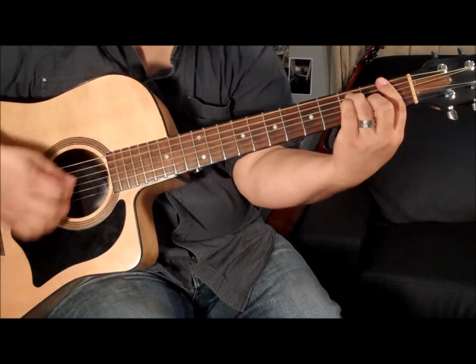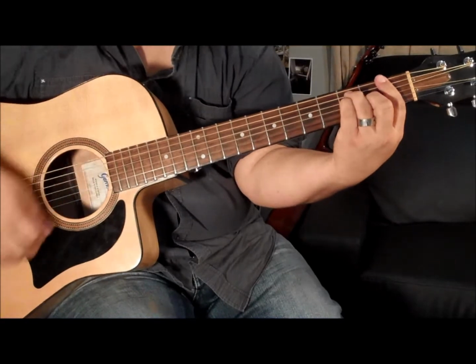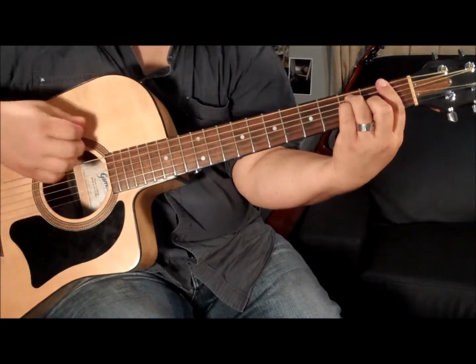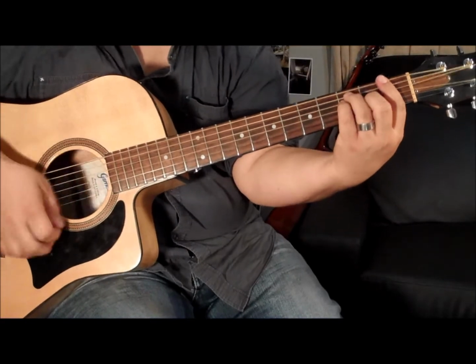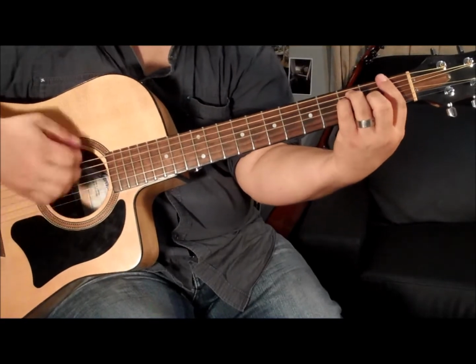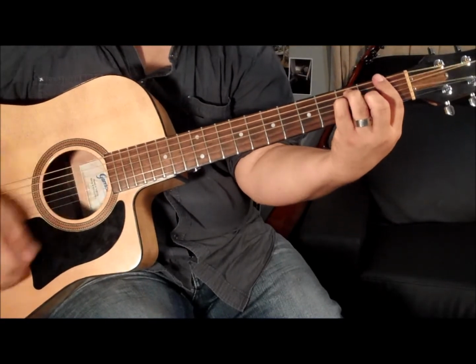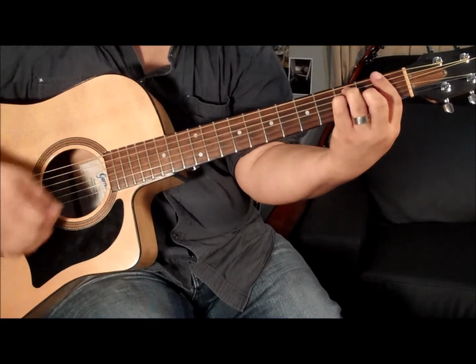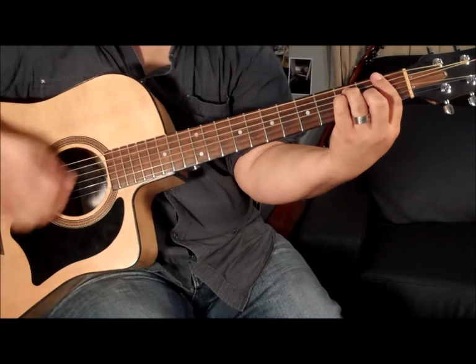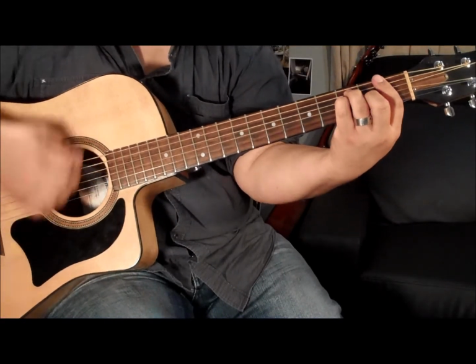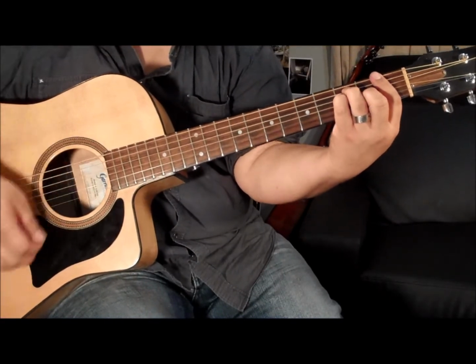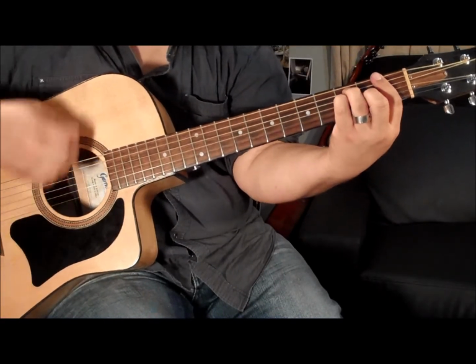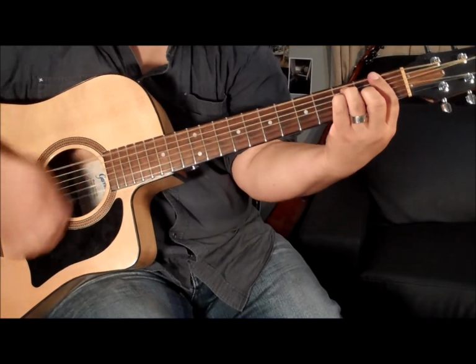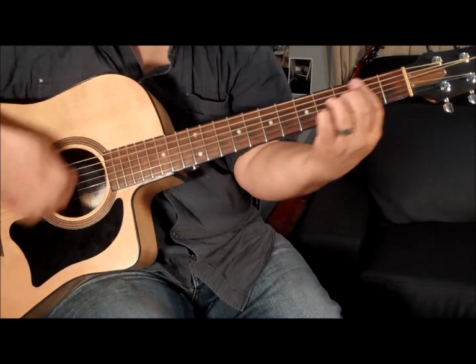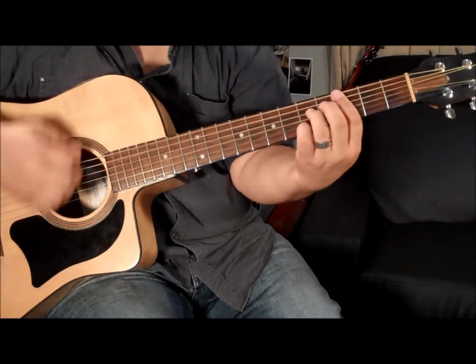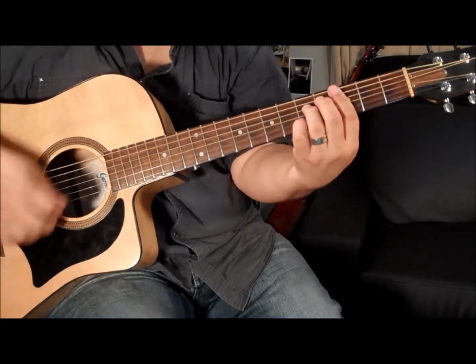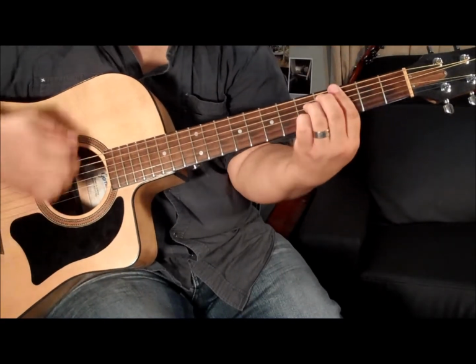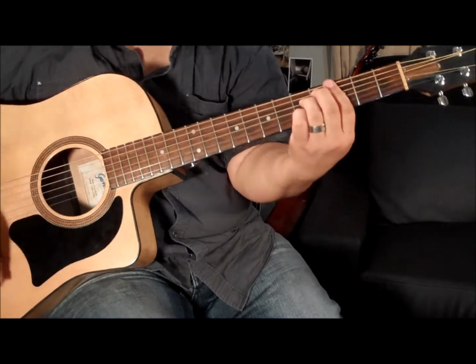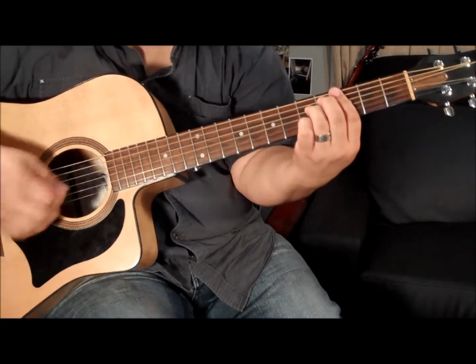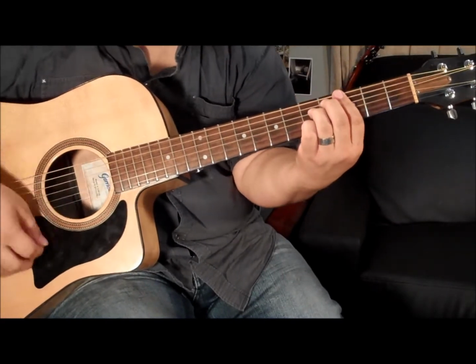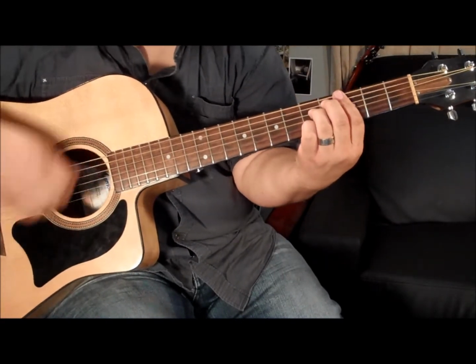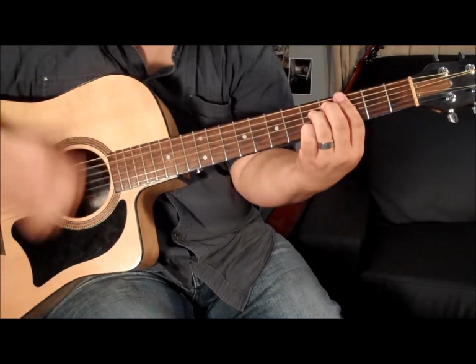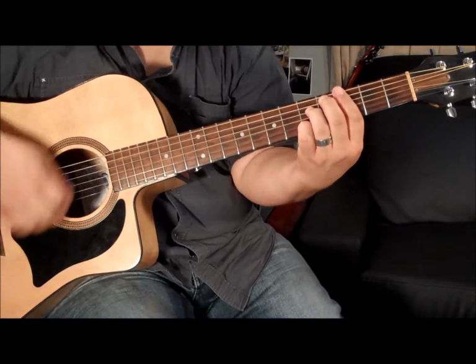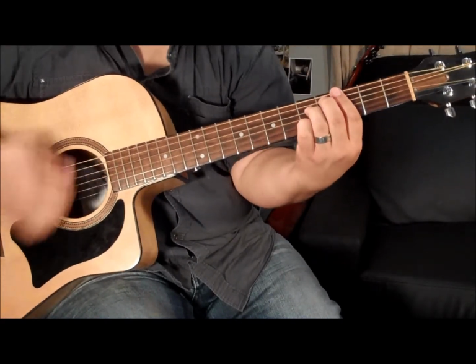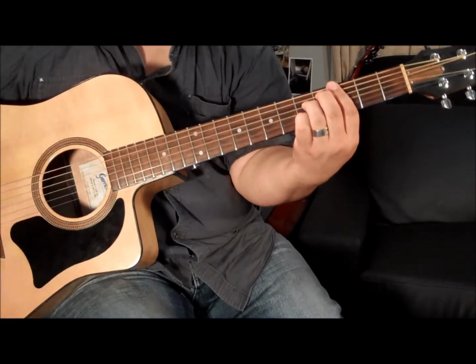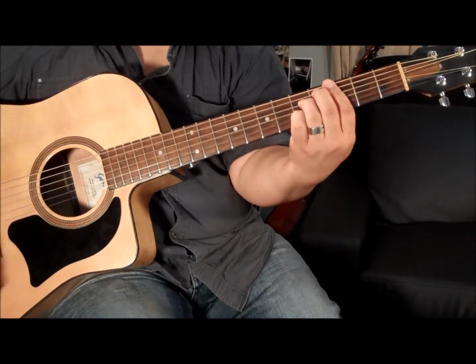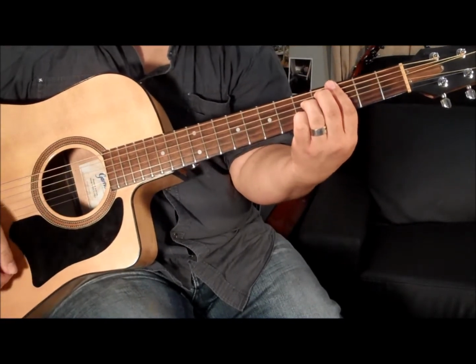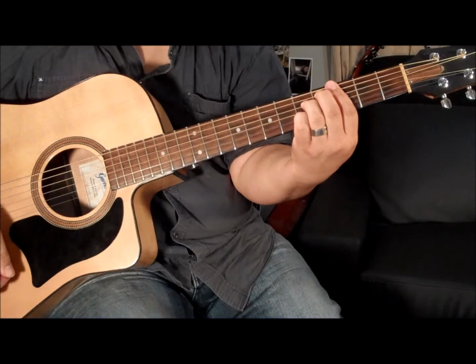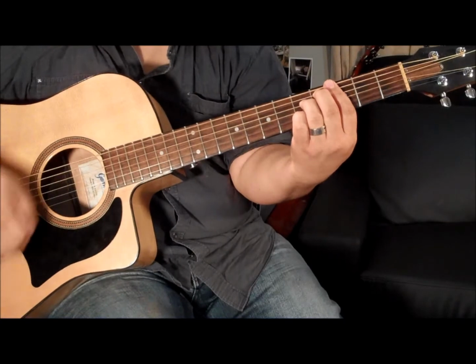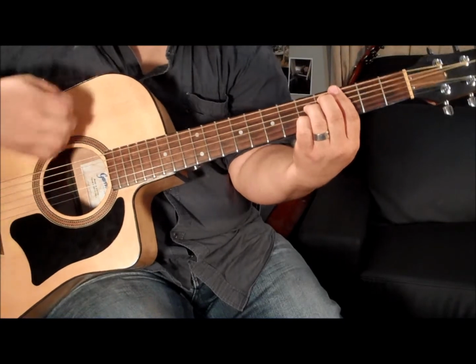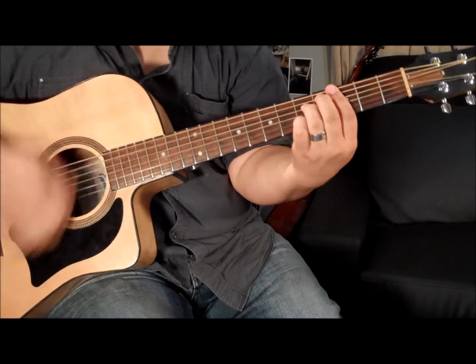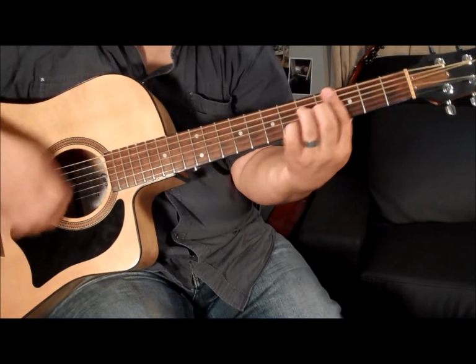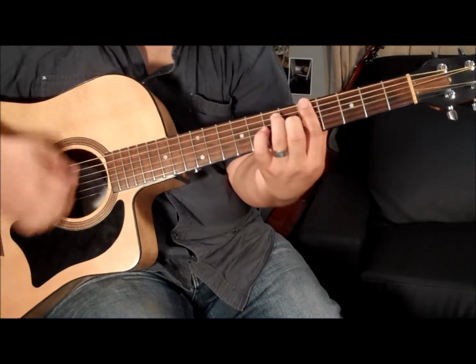Thank you for watching. You can go to the C-sharp diminished seventh, and then to the A7.